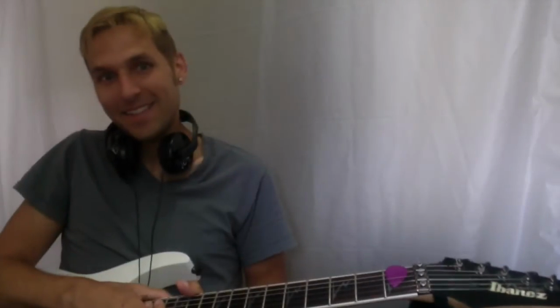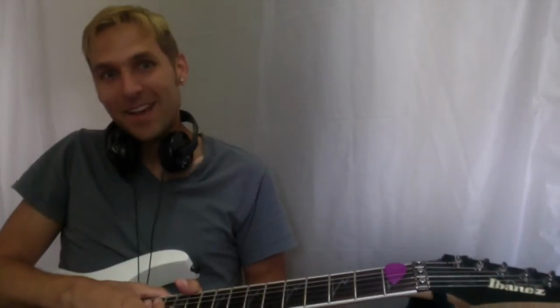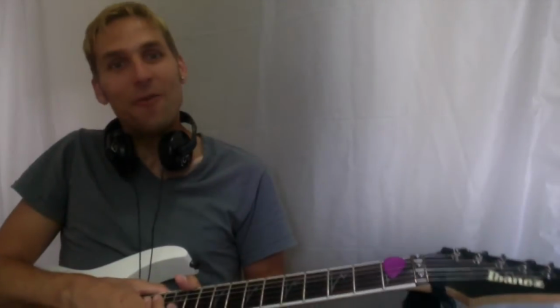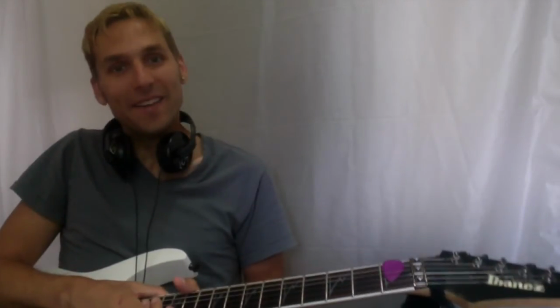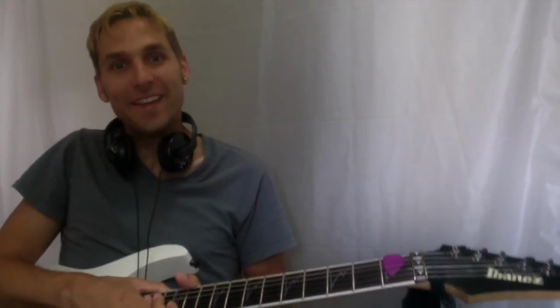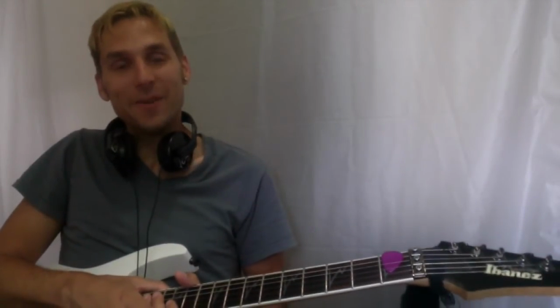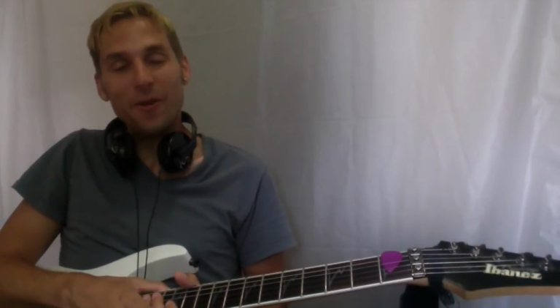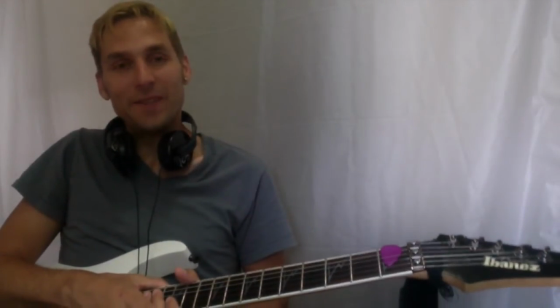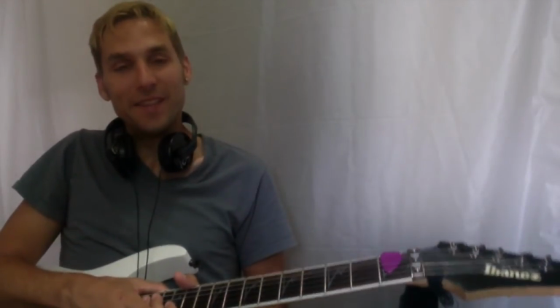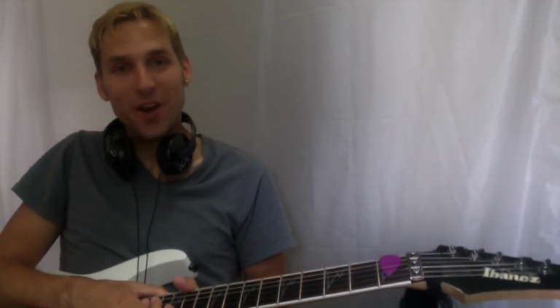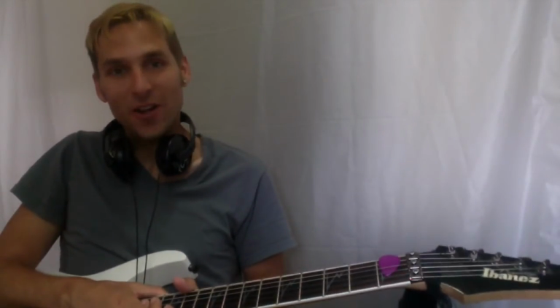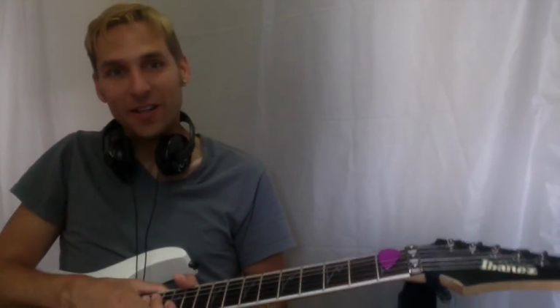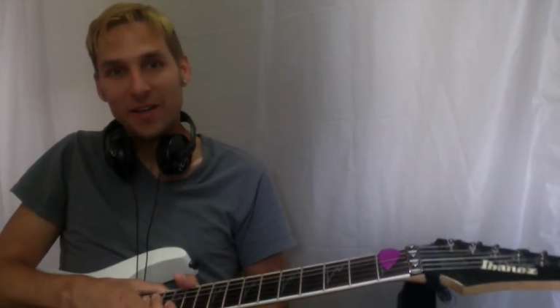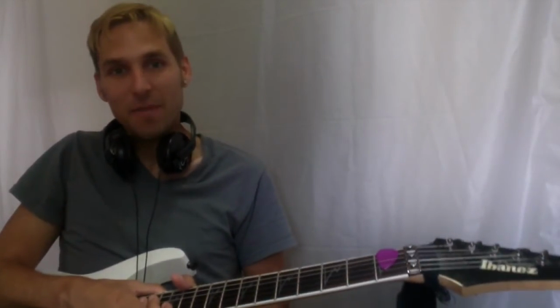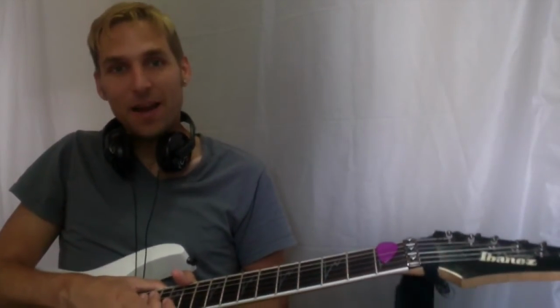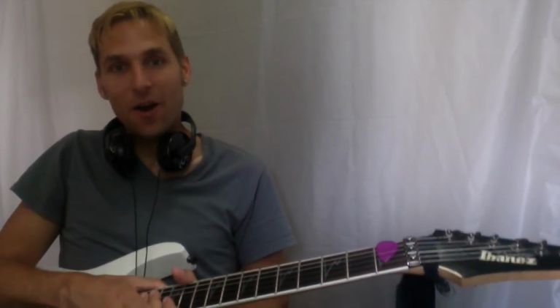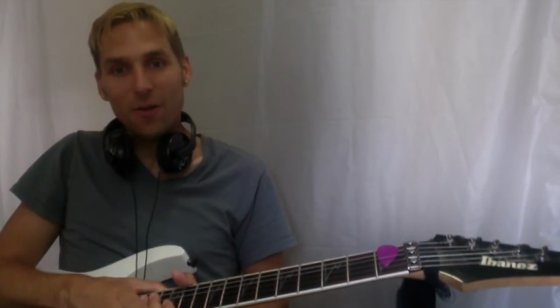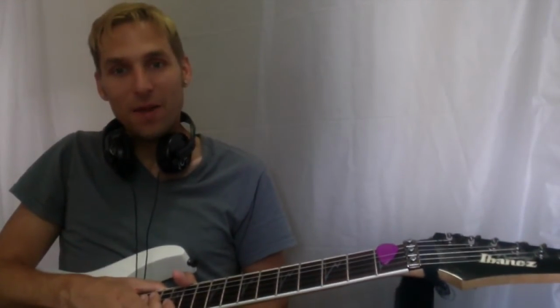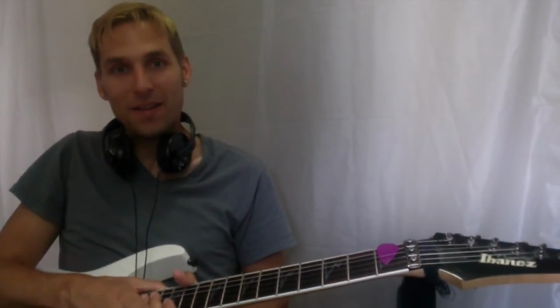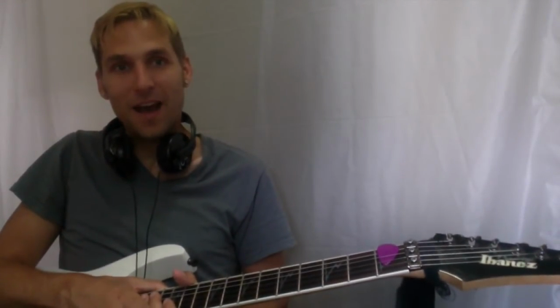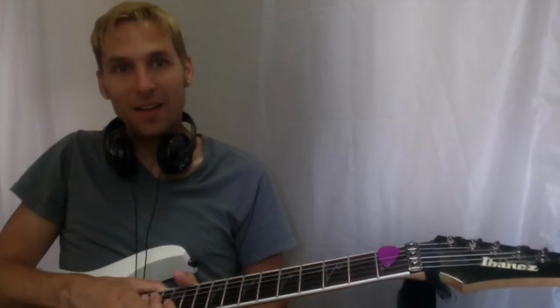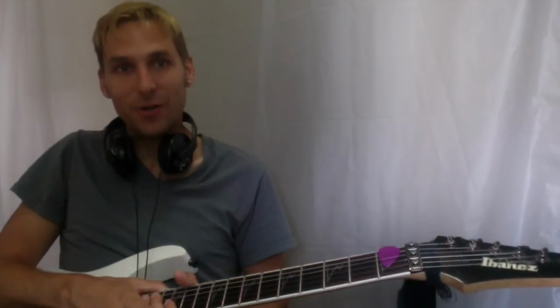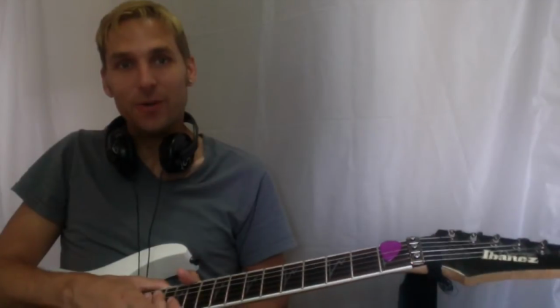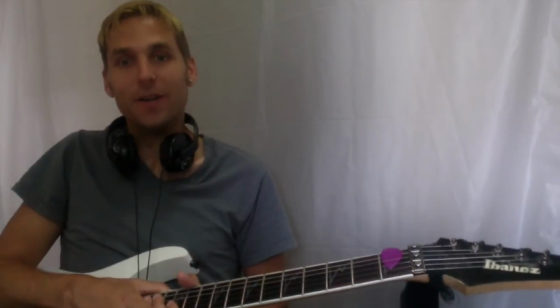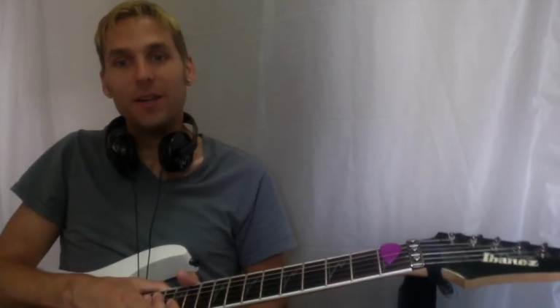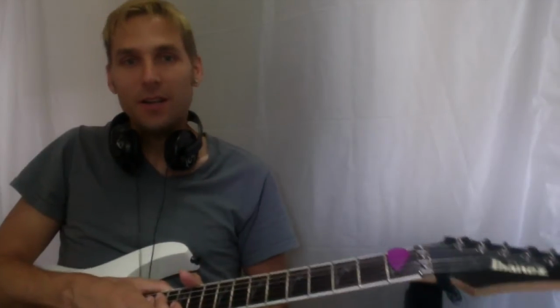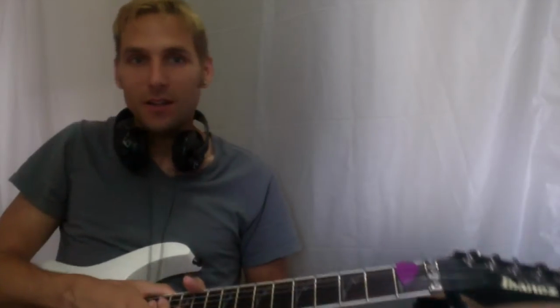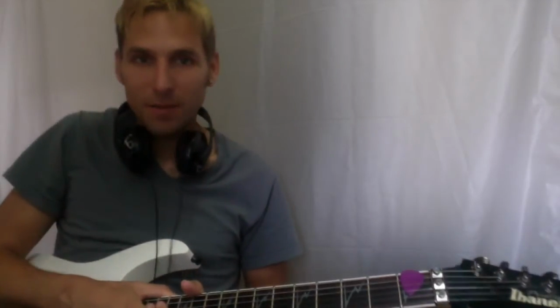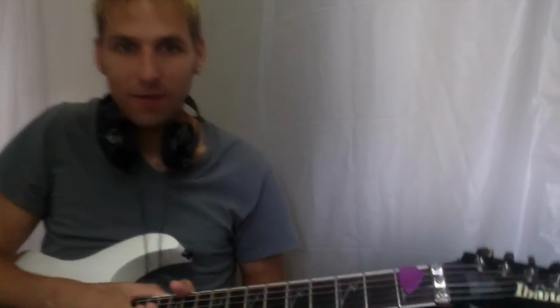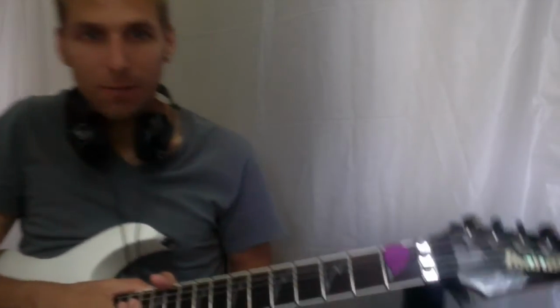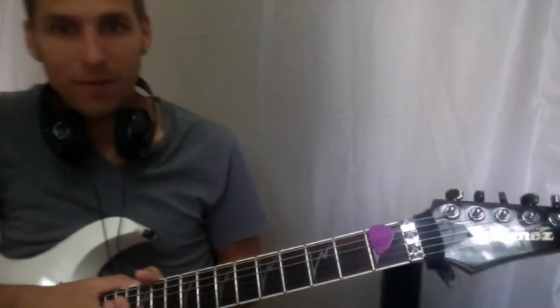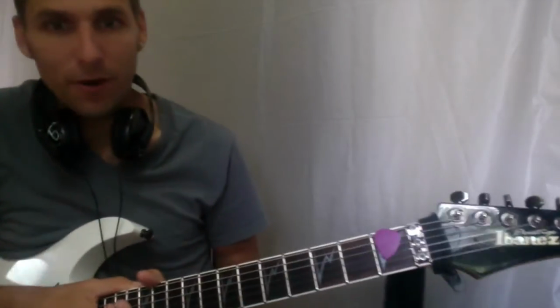Today's solo is 'This Calling' by All That Remains, played by Ollie Herbert. Let me give it a play for you.